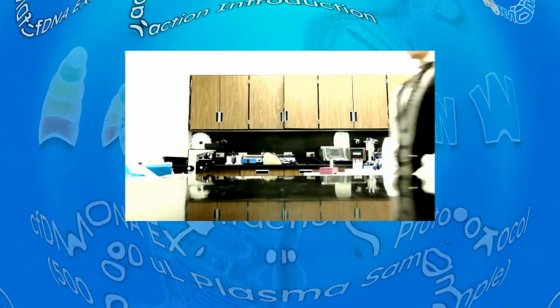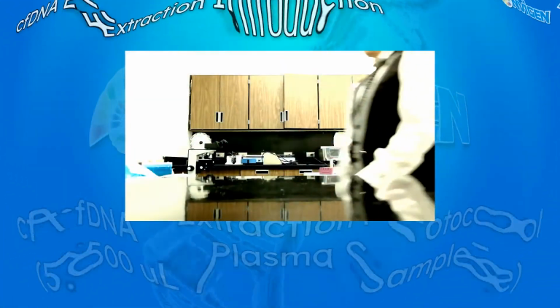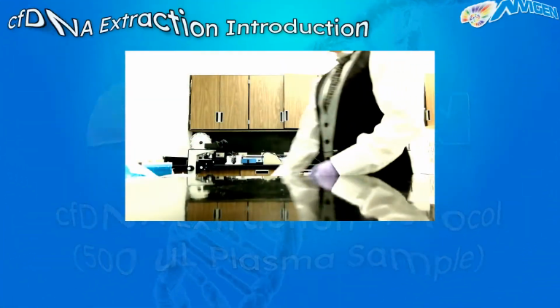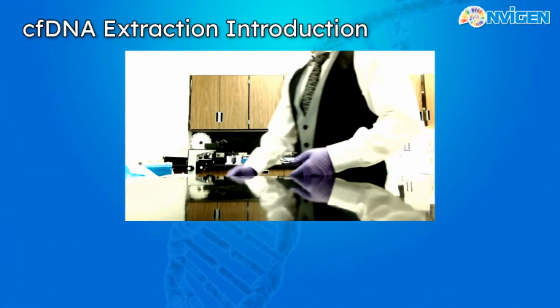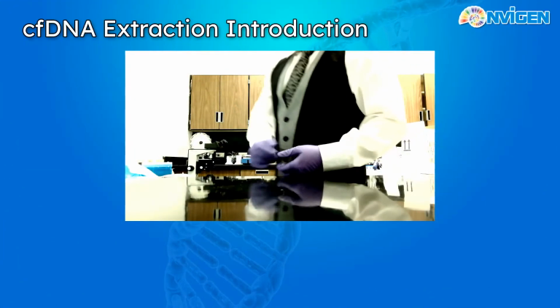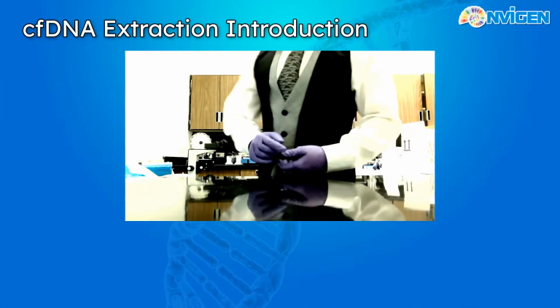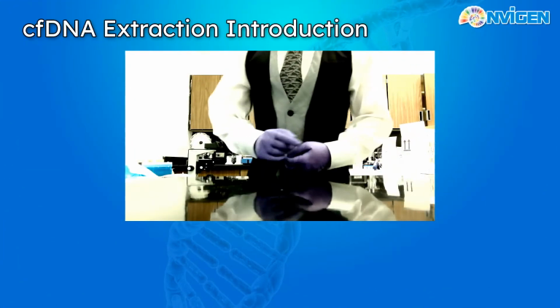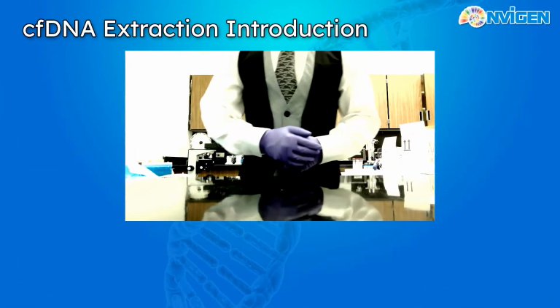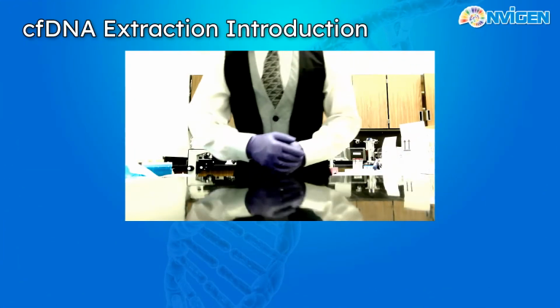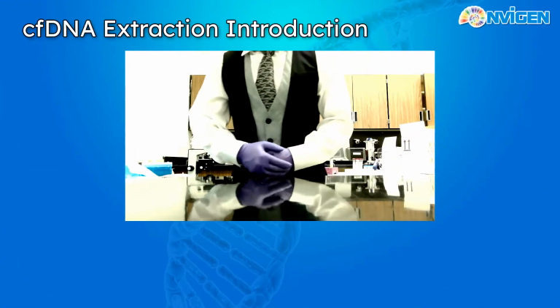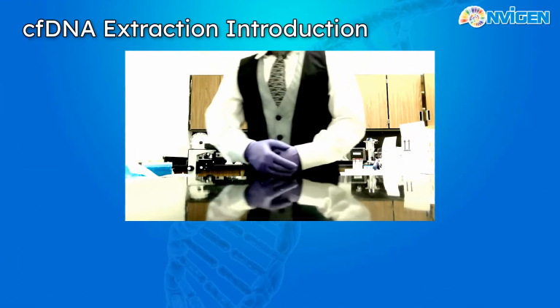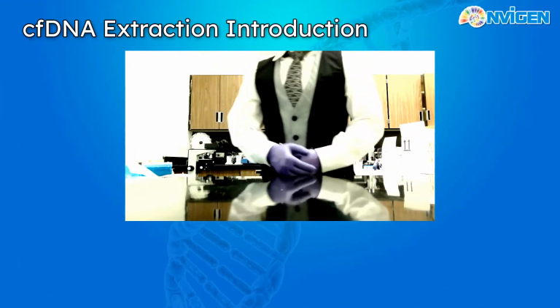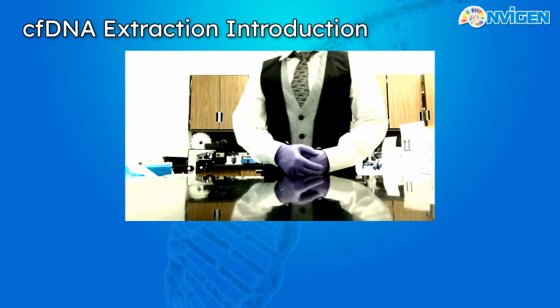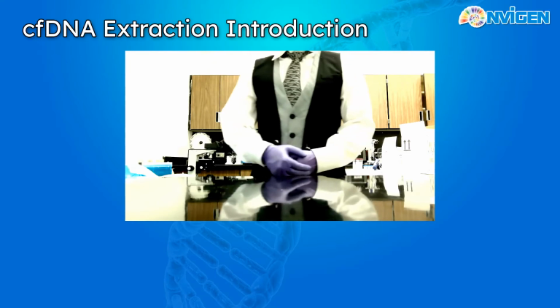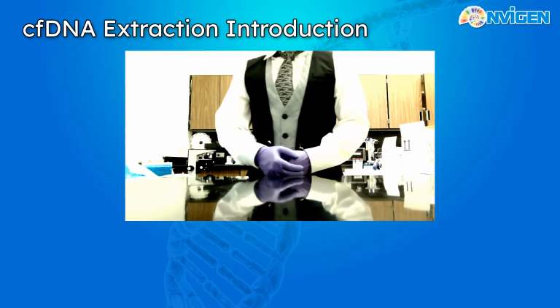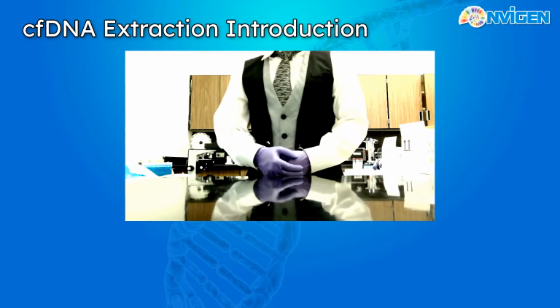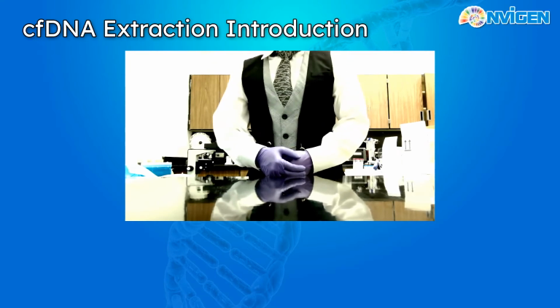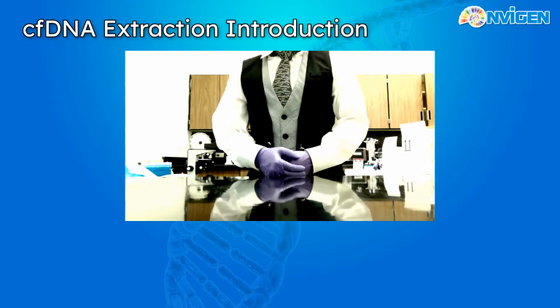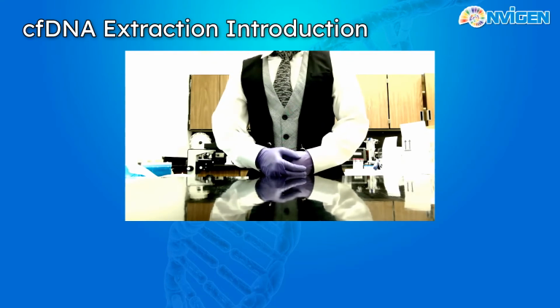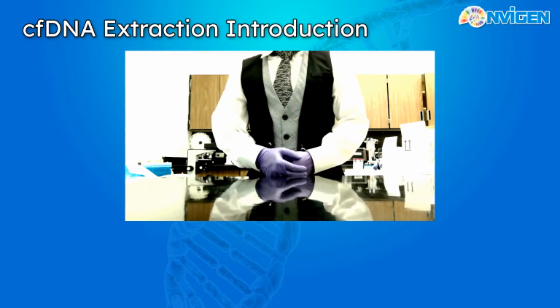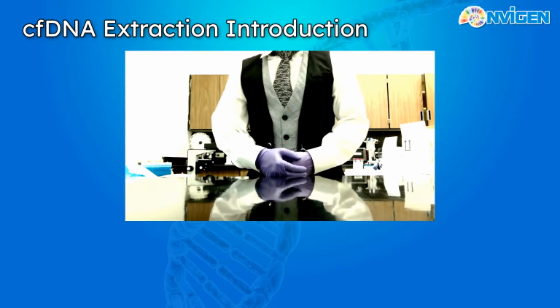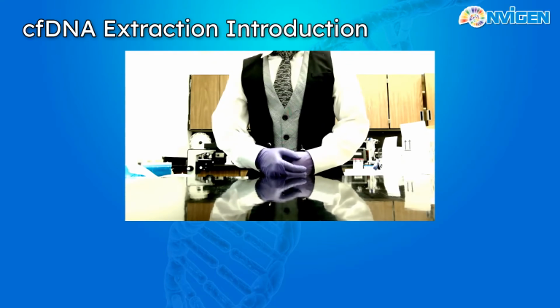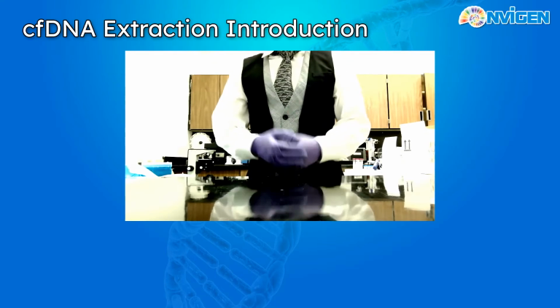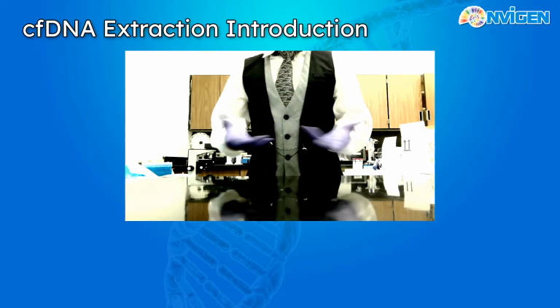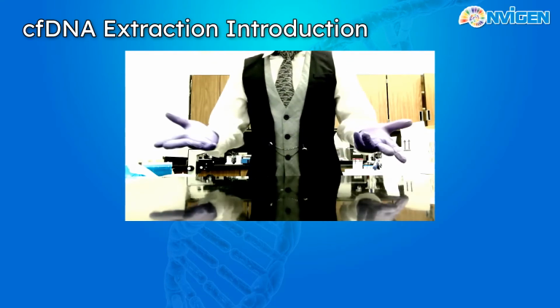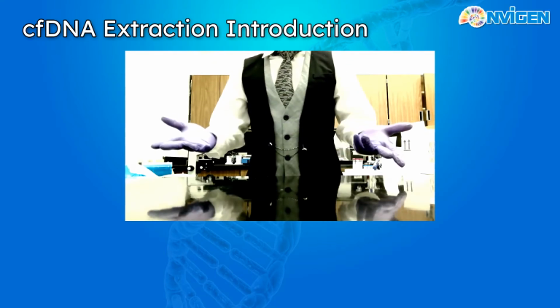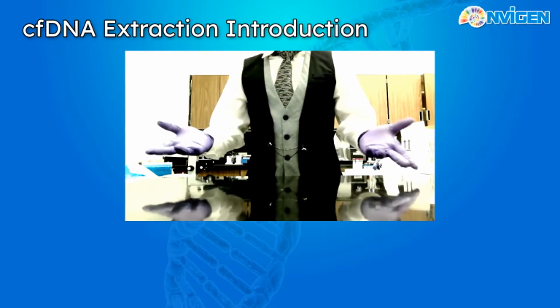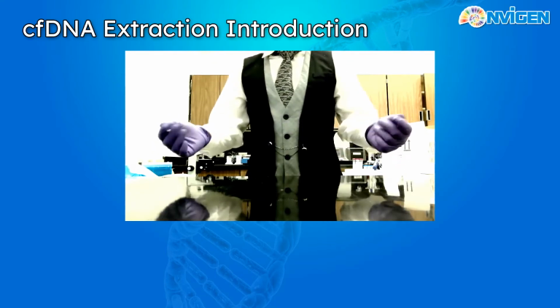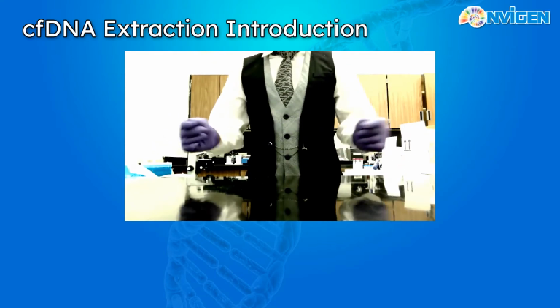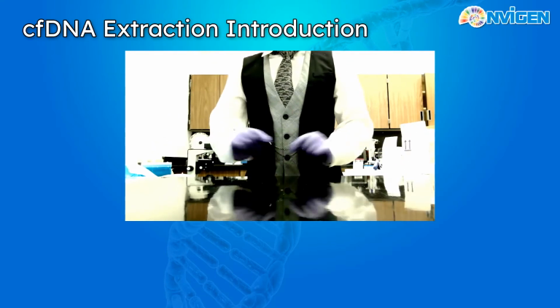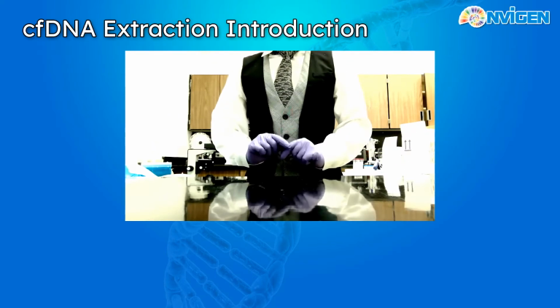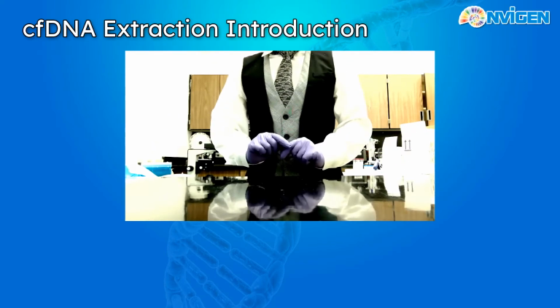Welcome to the Invigian tutorial video for our CFDNA Extraction Kit, product number K61003.